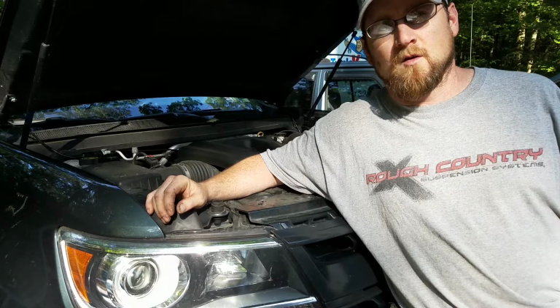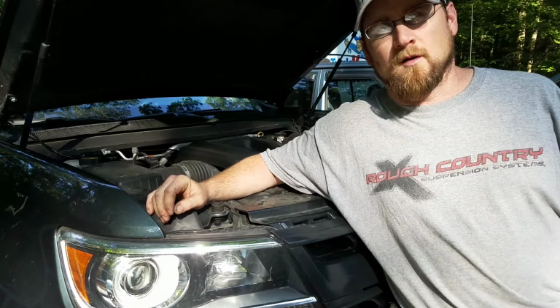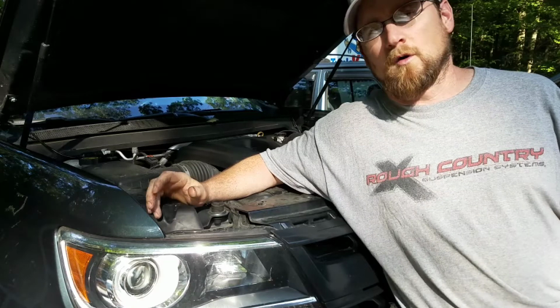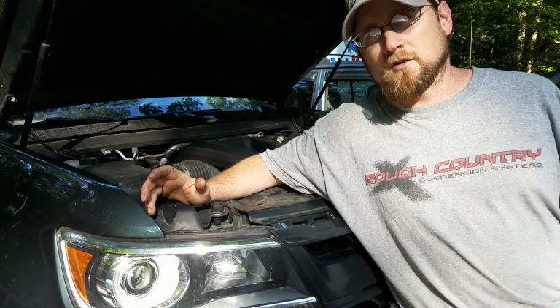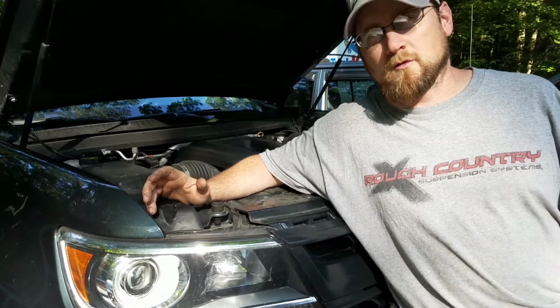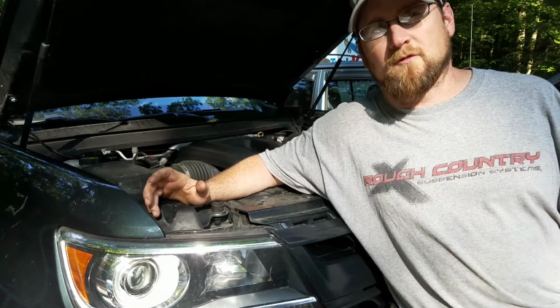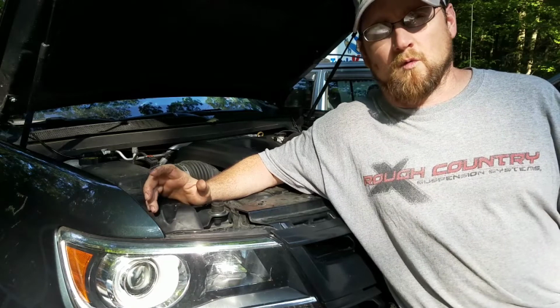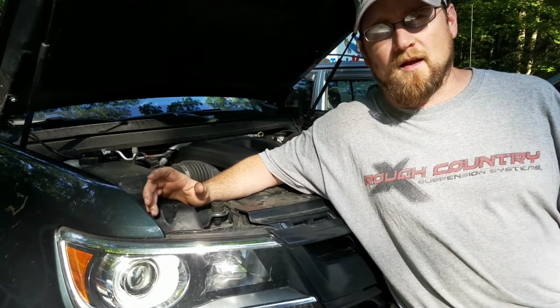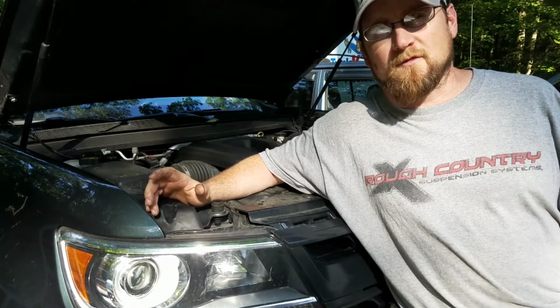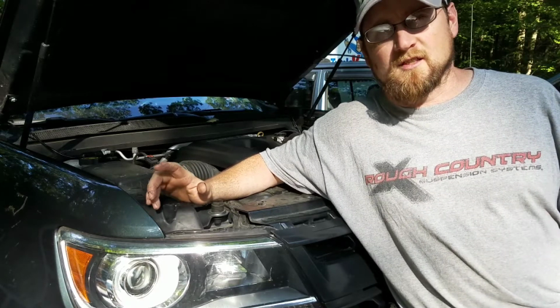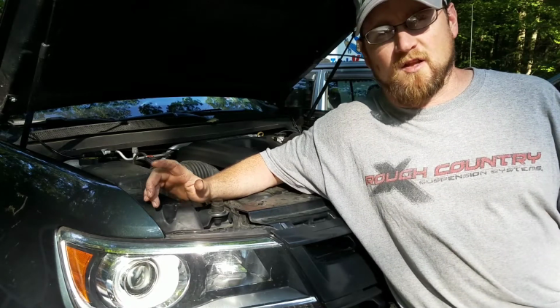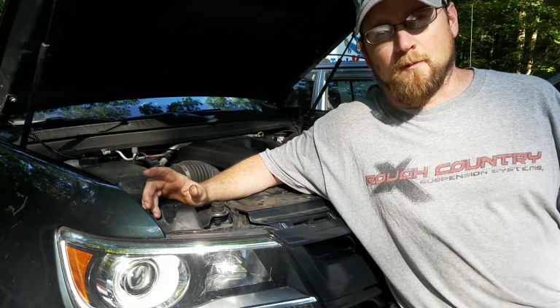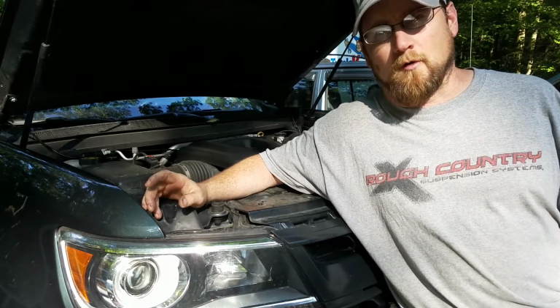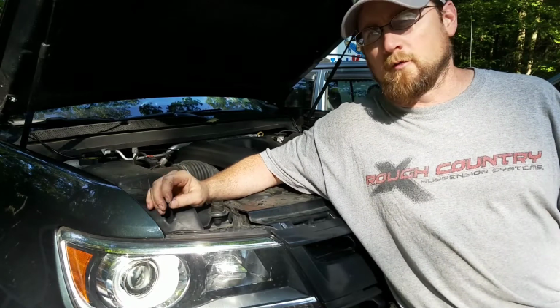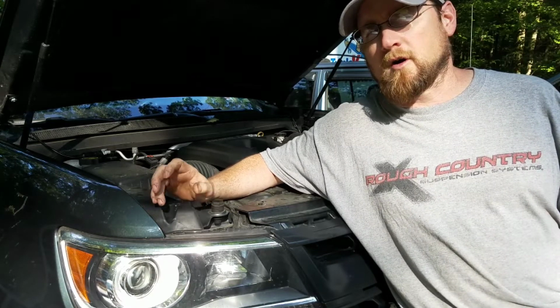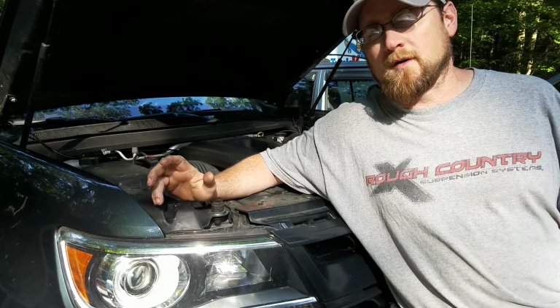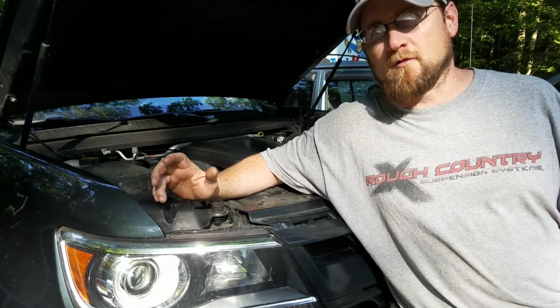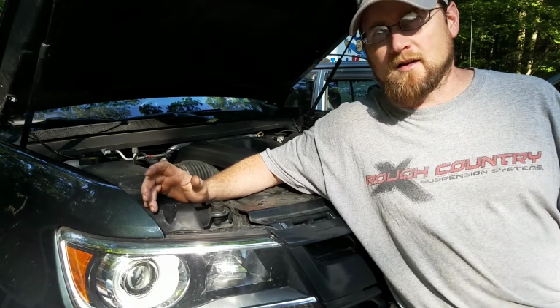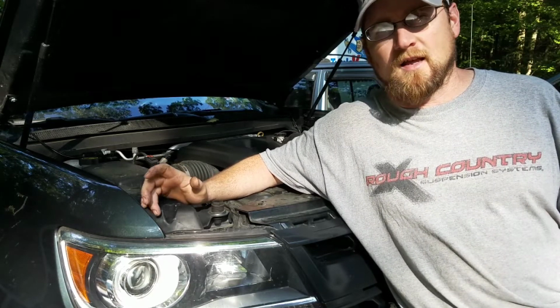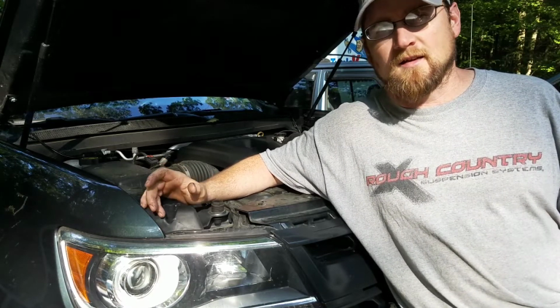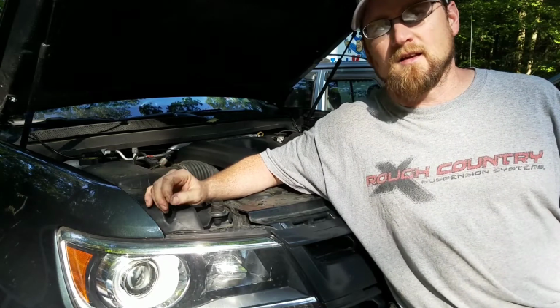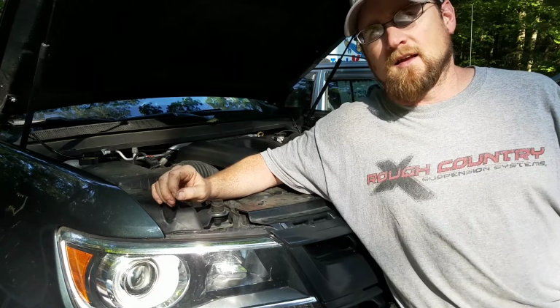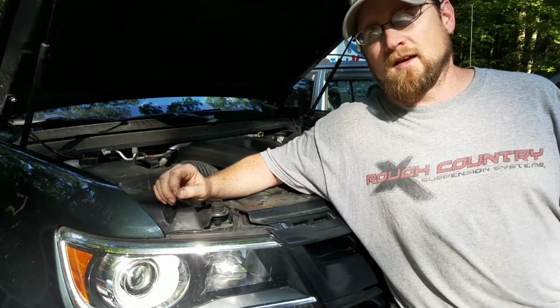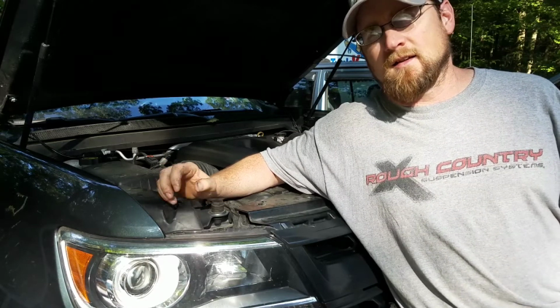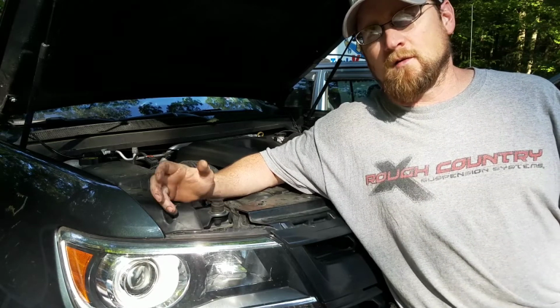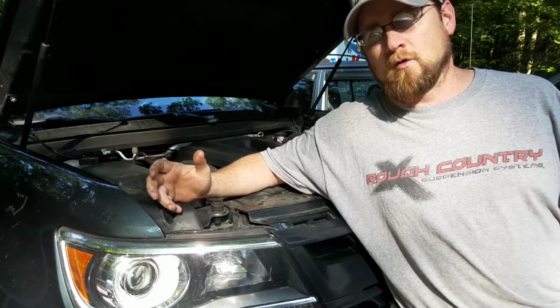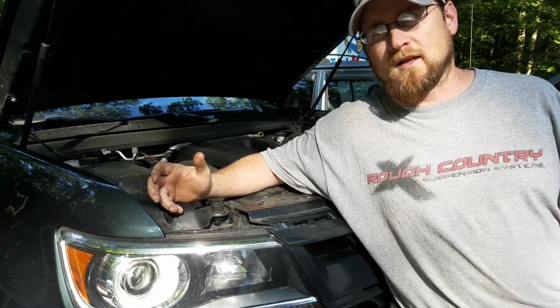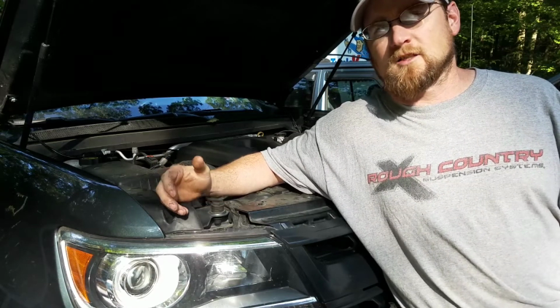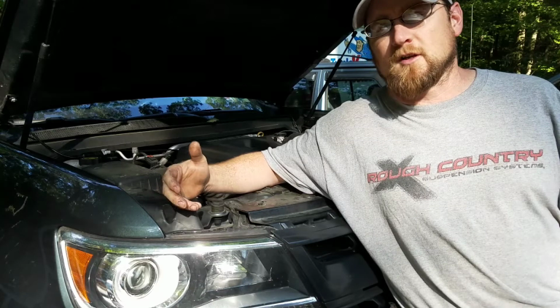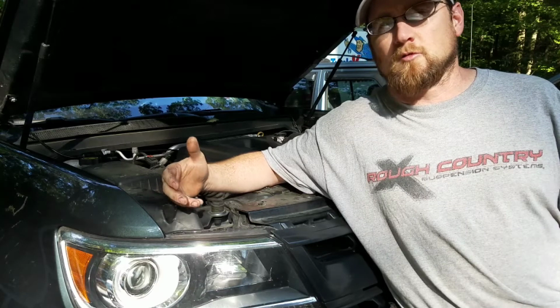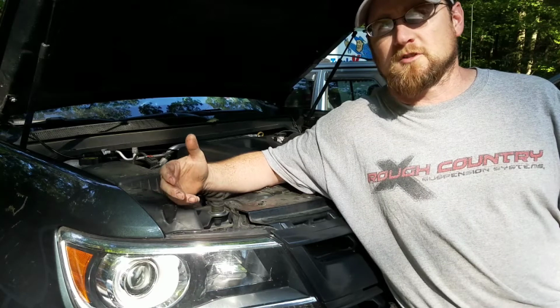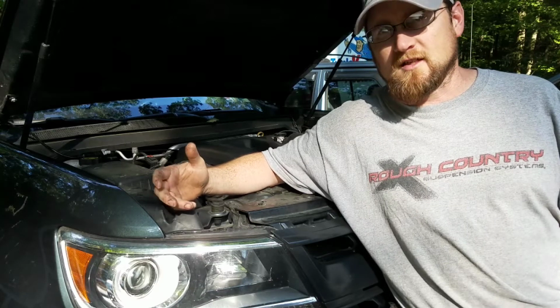Now, R1234YF is flammable. It will come in a red can, and it will take a special machine.